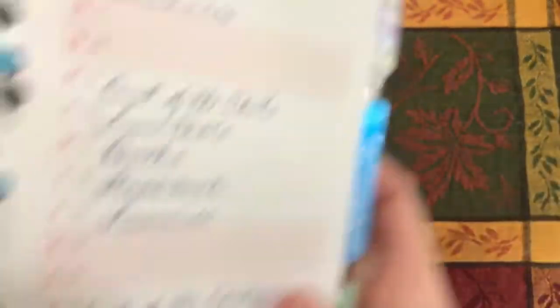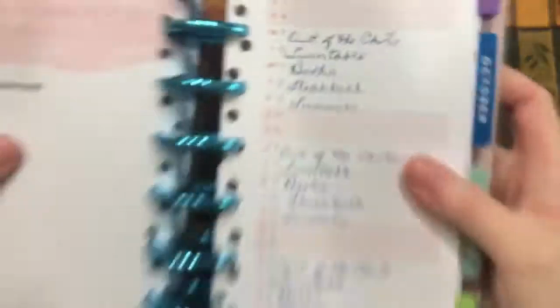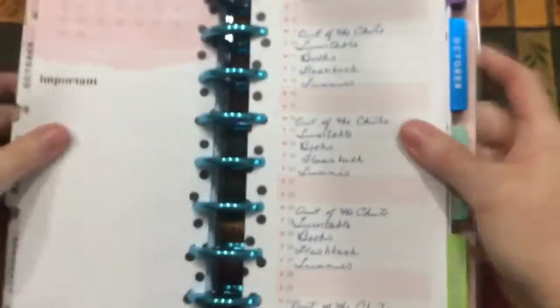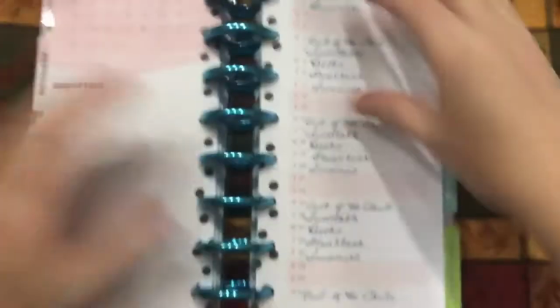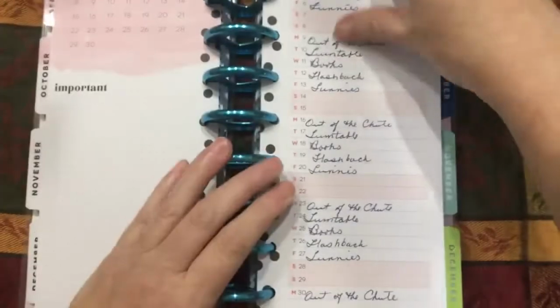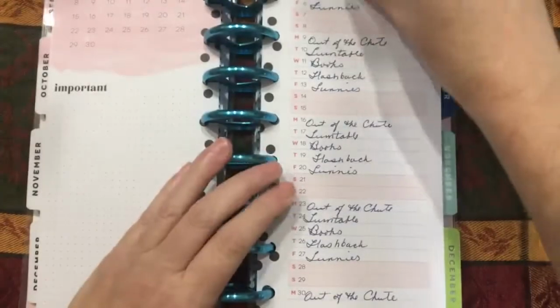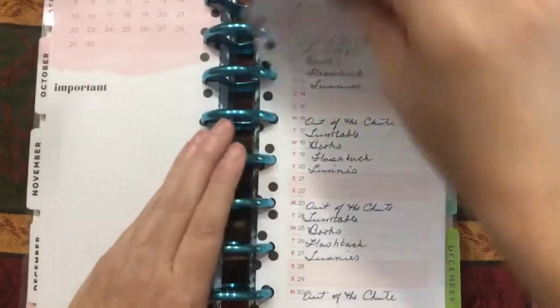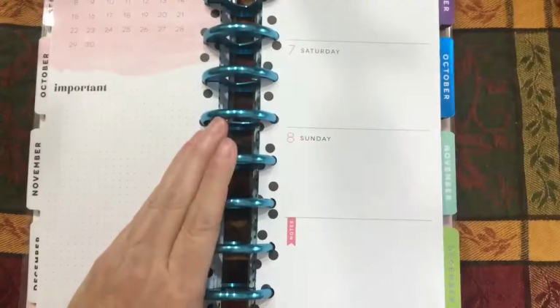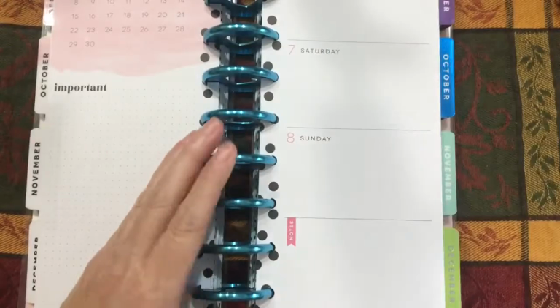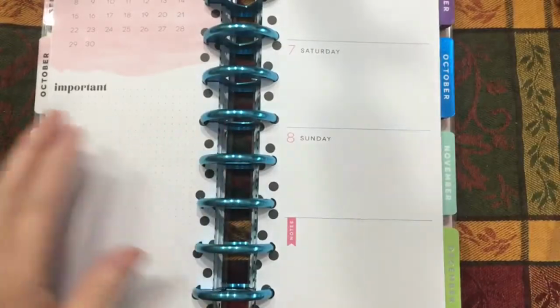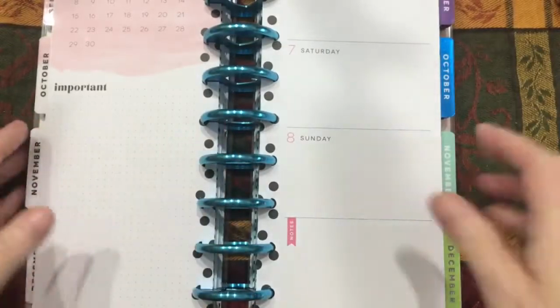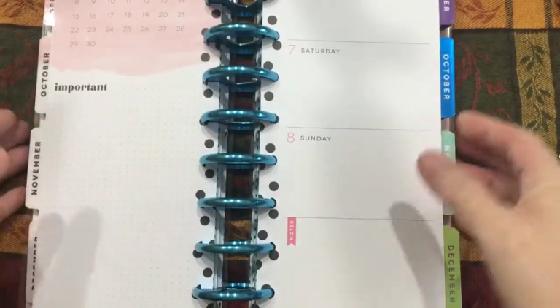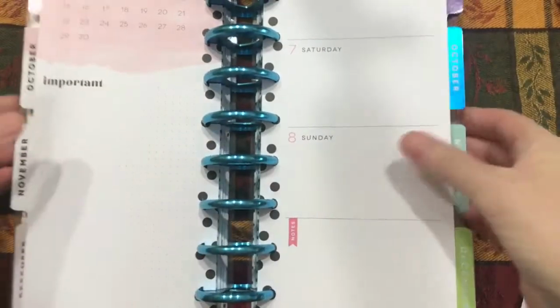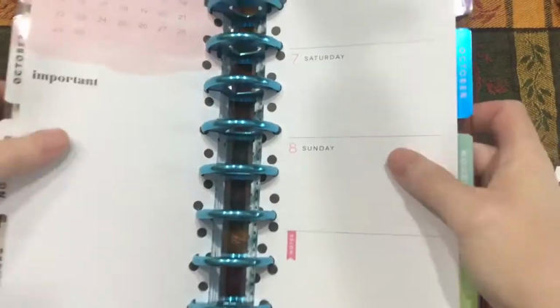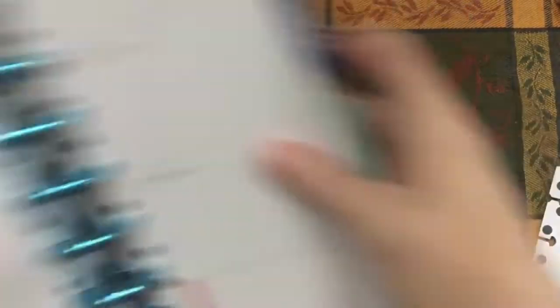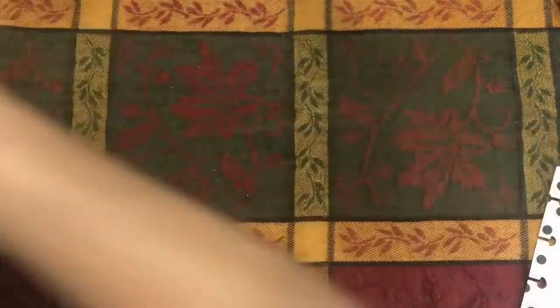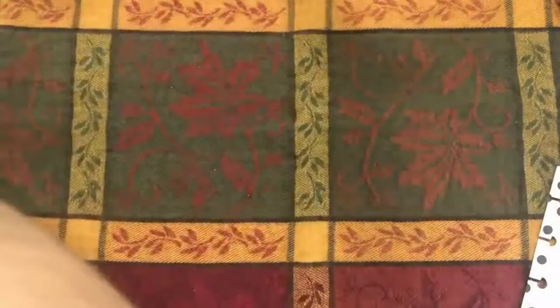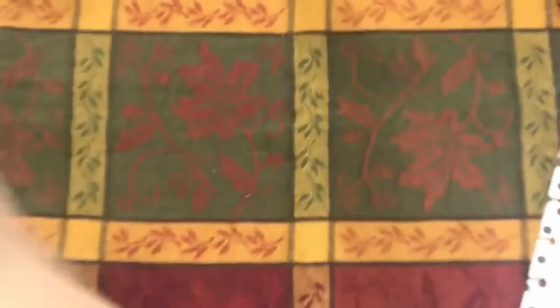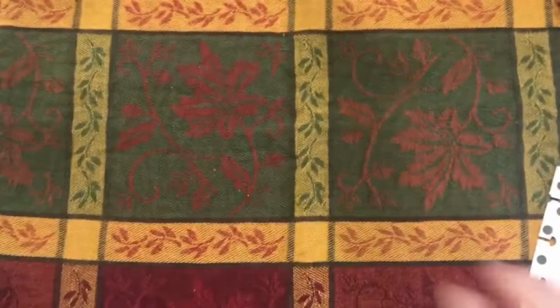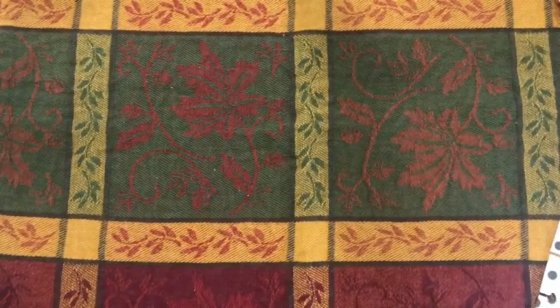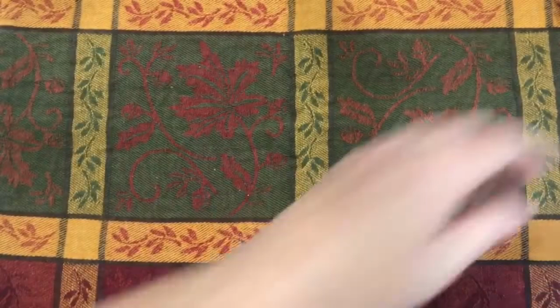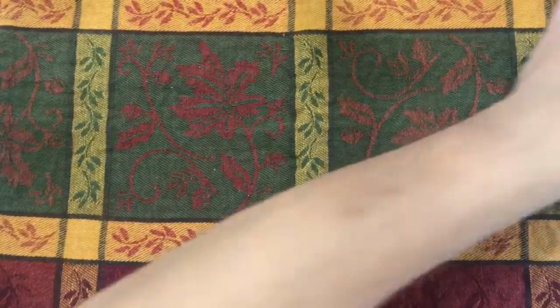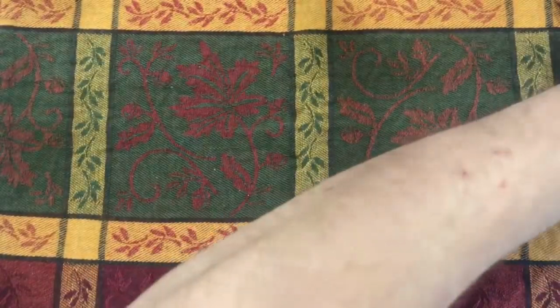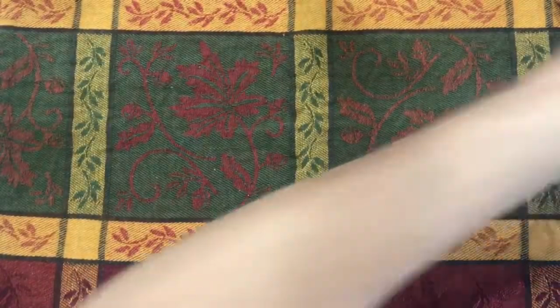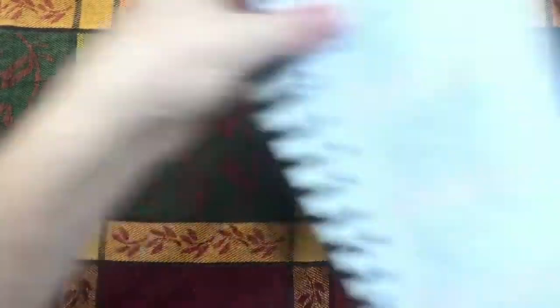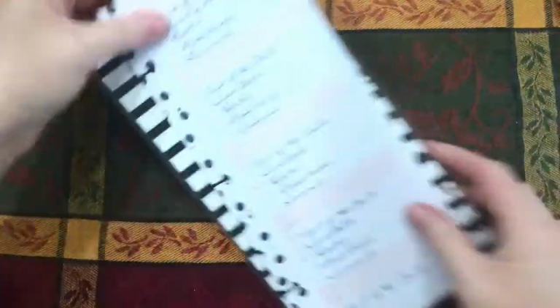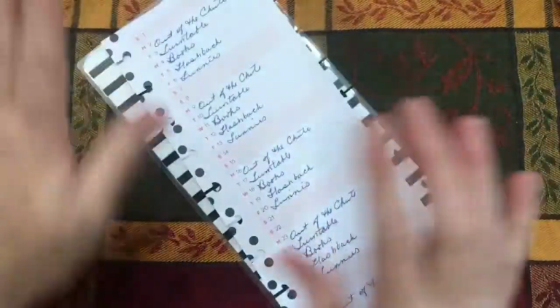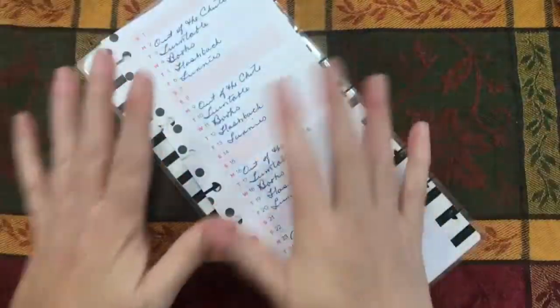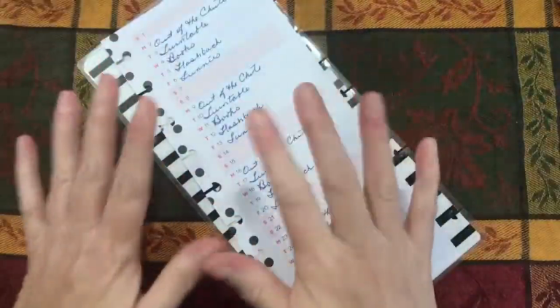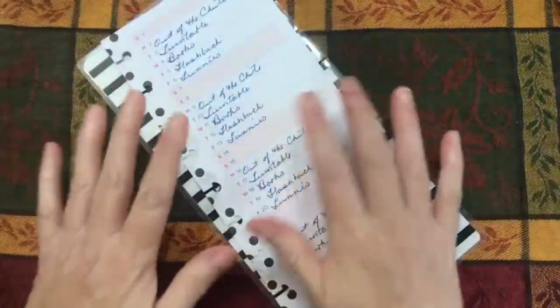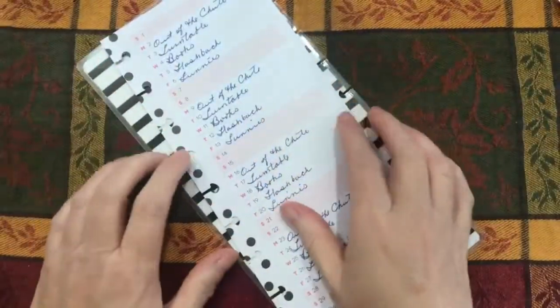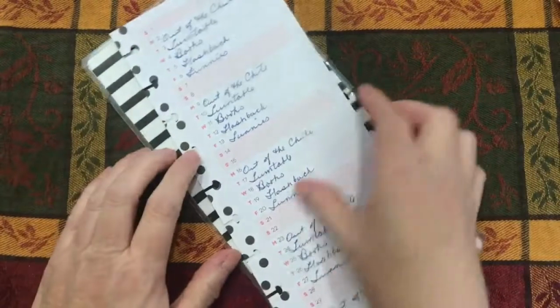The neat thing about Happy Planner is they're ring-bound. I can roll my pages back and just look at this — this one section is all that takes up space on my desk. Or I can take a page out, move this aside, and work just with this page.